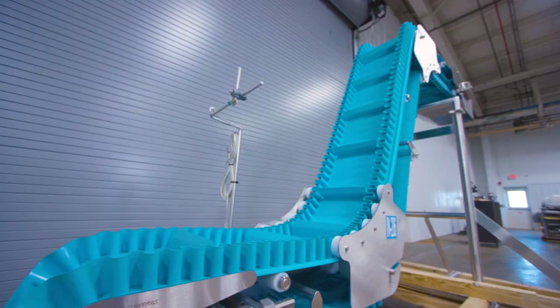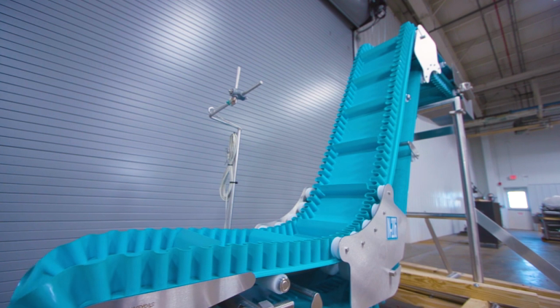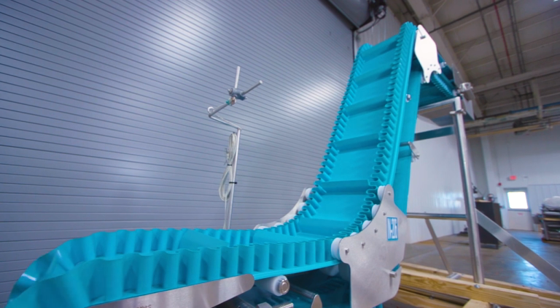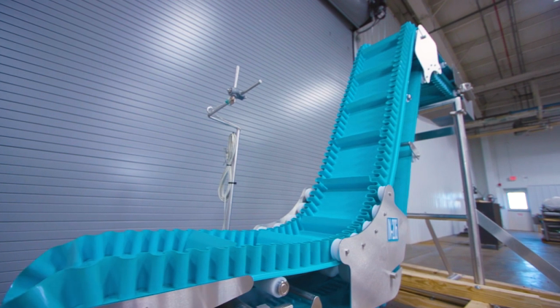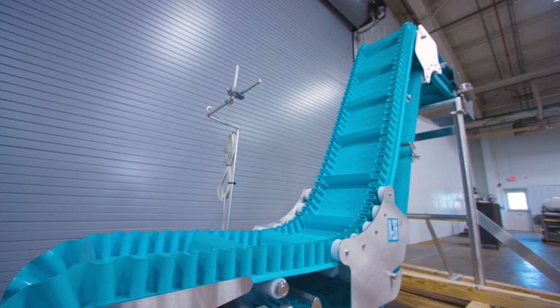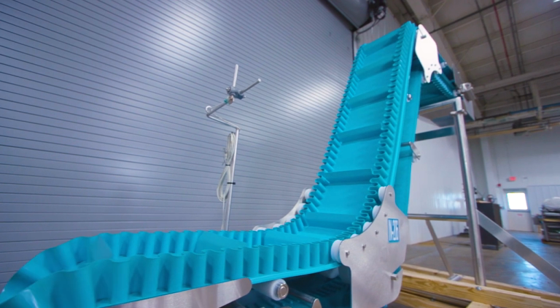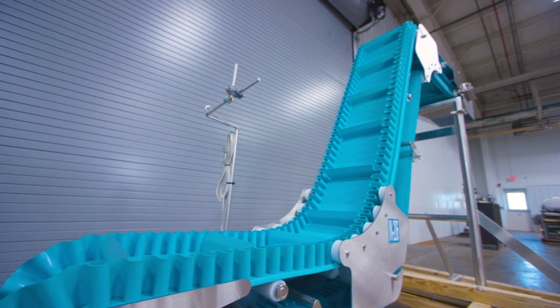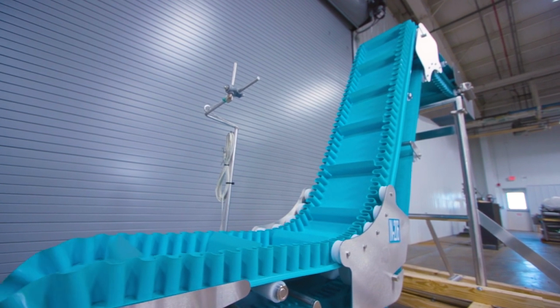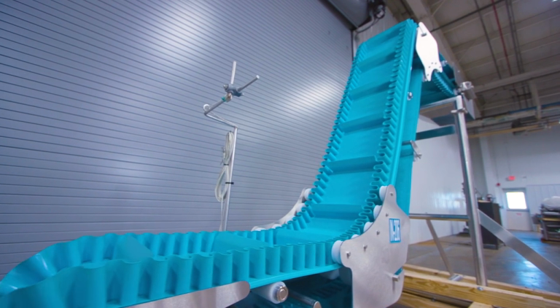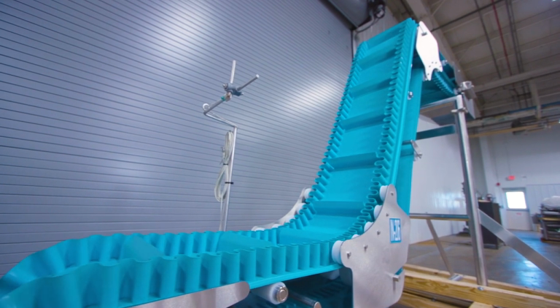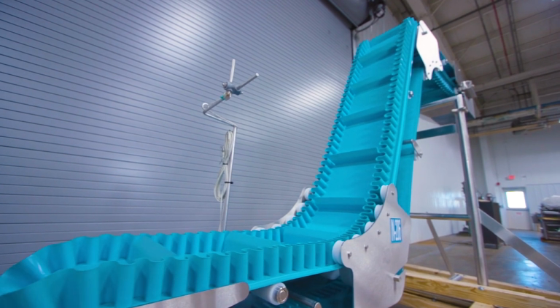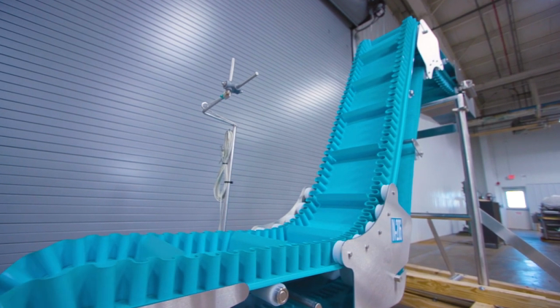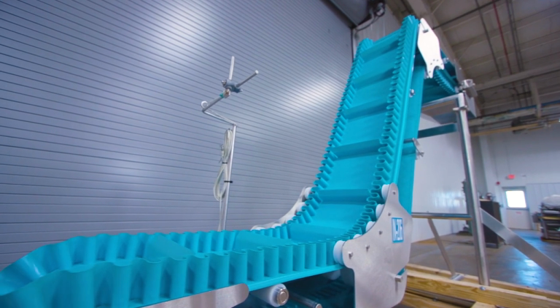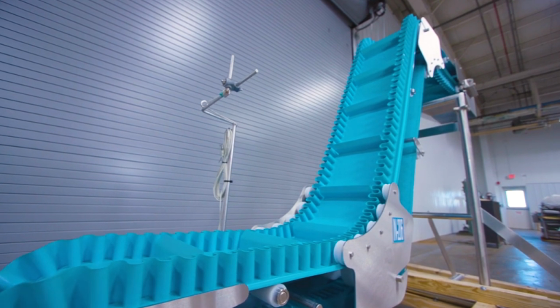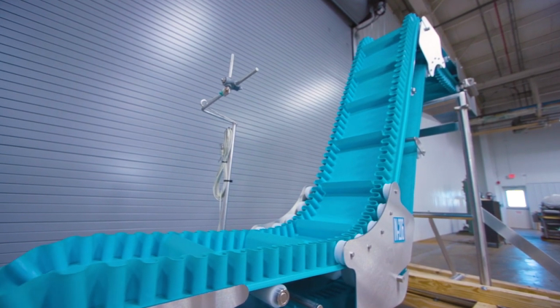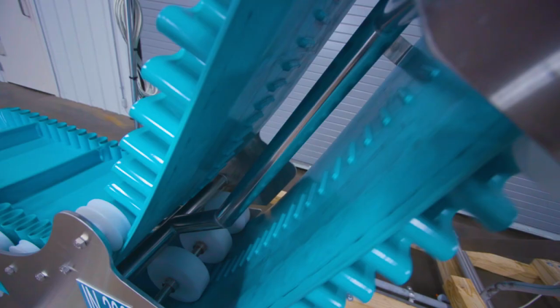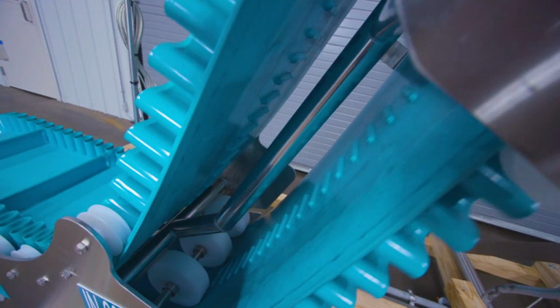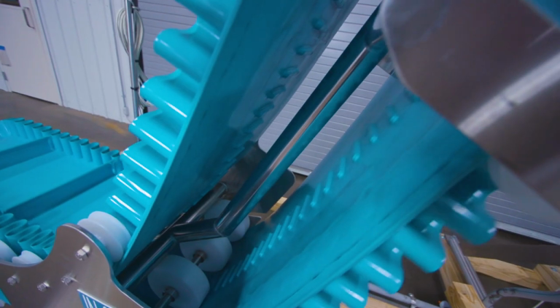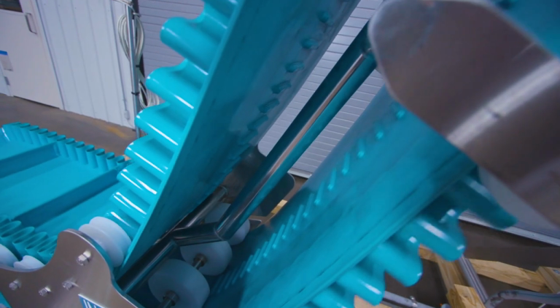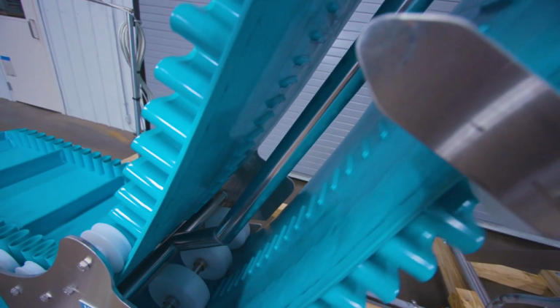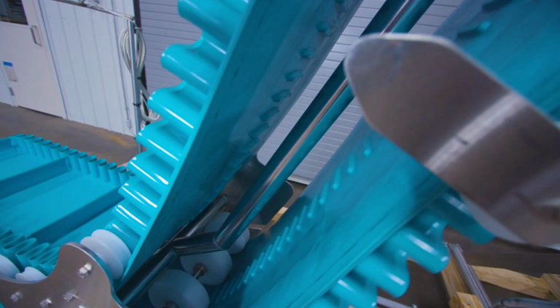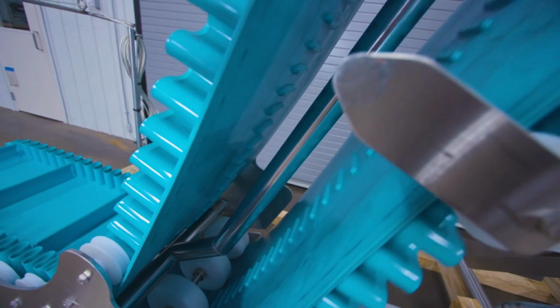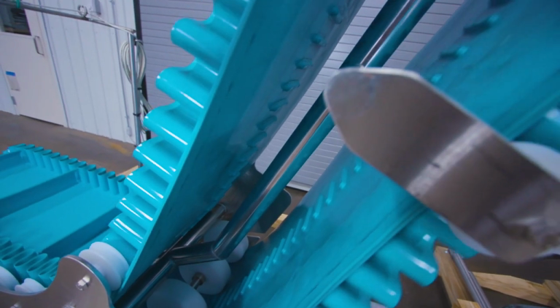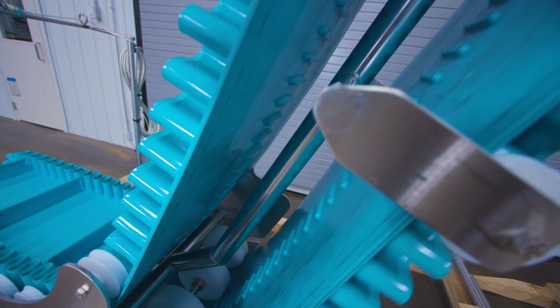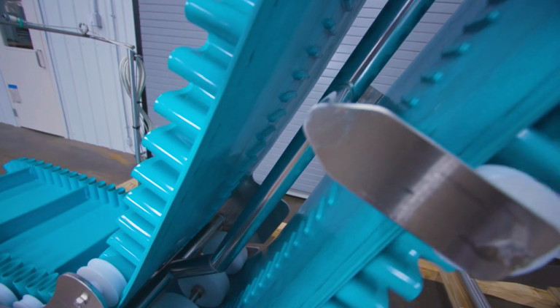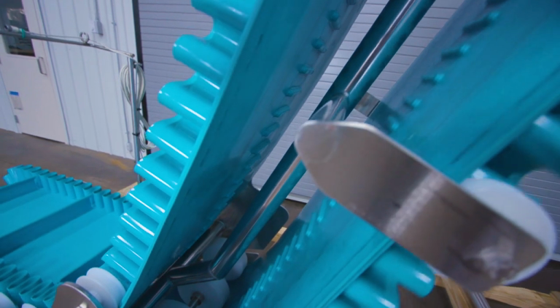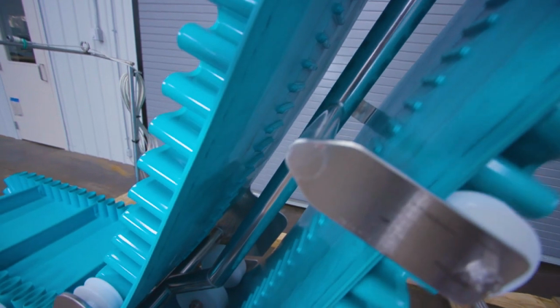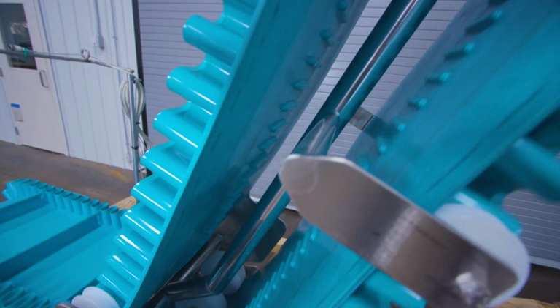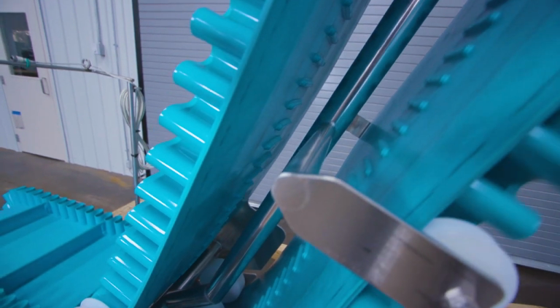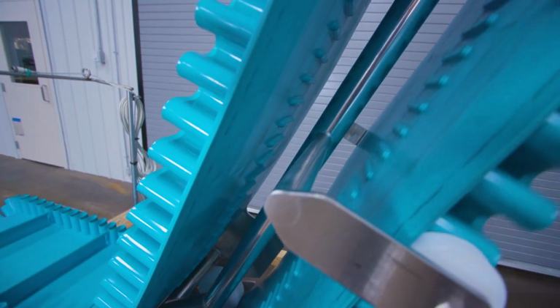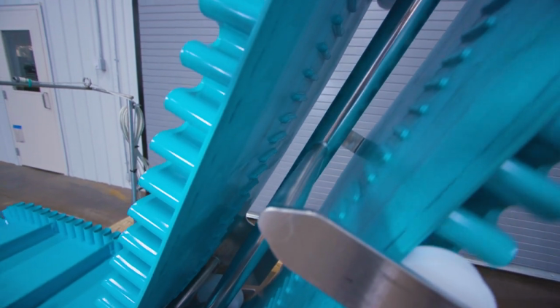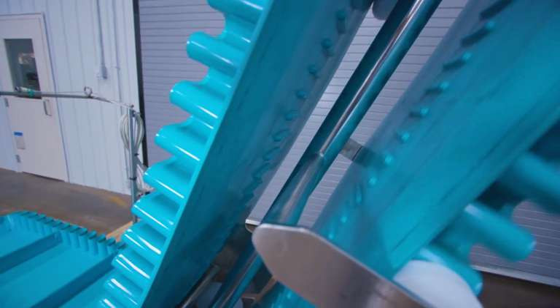This conveyor is running on a 480 volt, three-phase system. The conveyor belt material is a rubber blue belt with curved cleats.